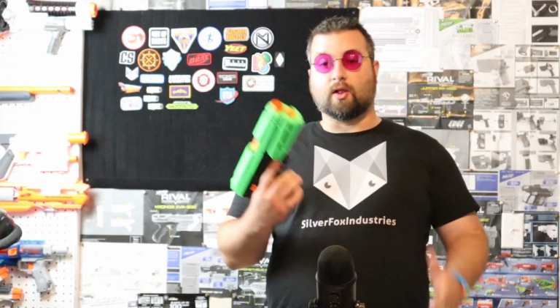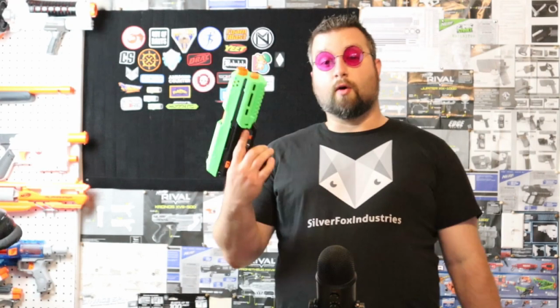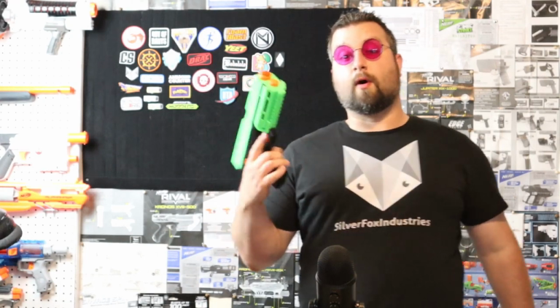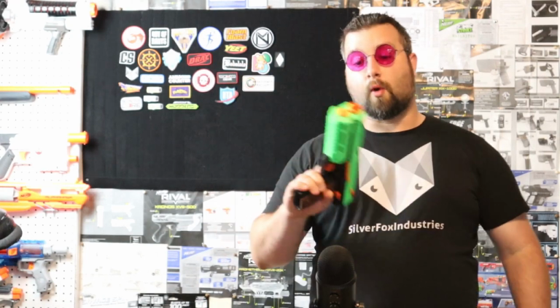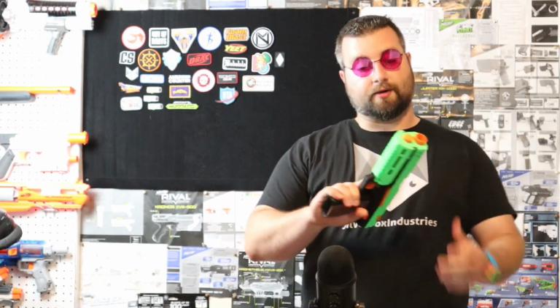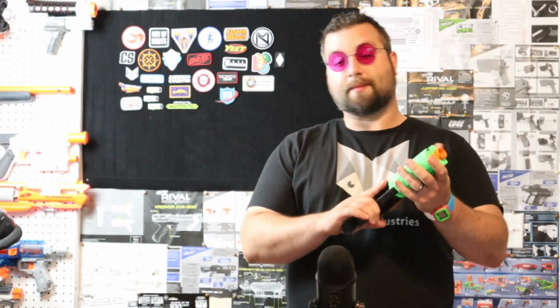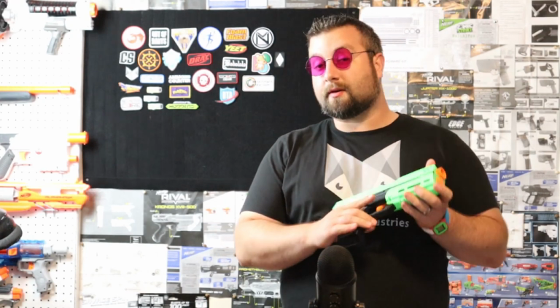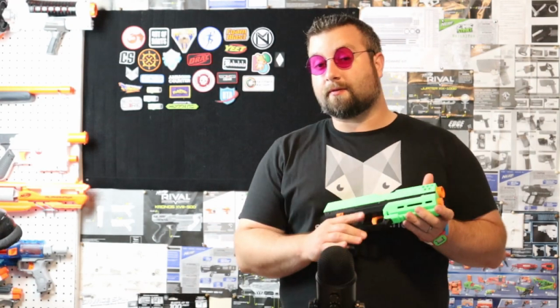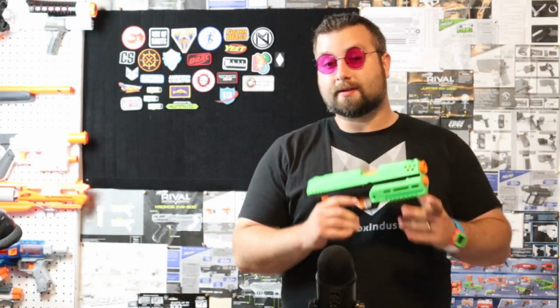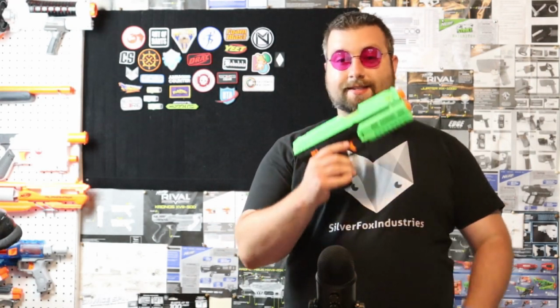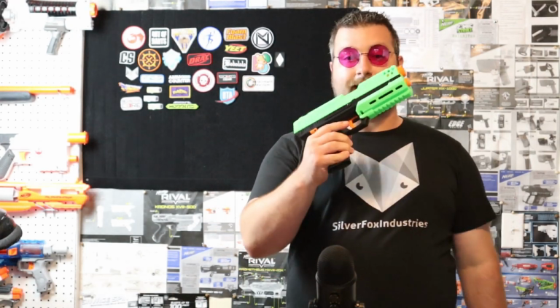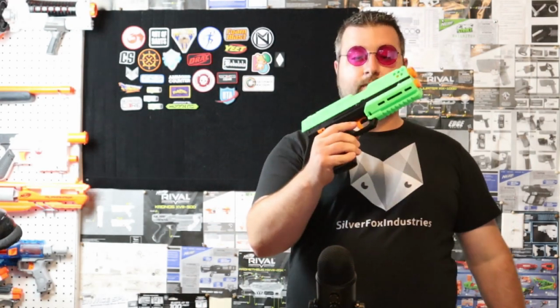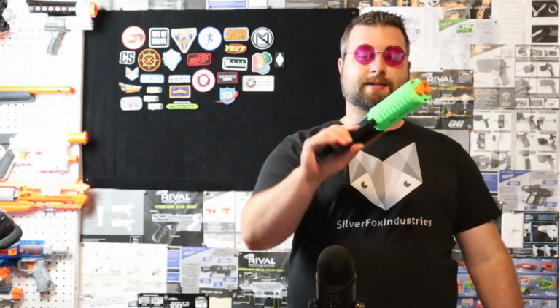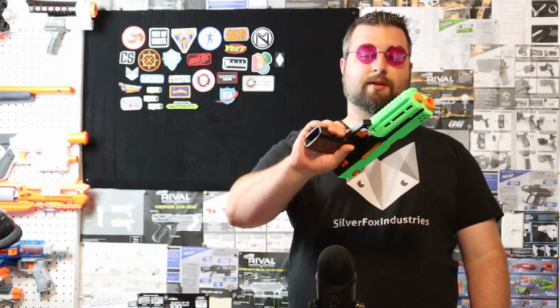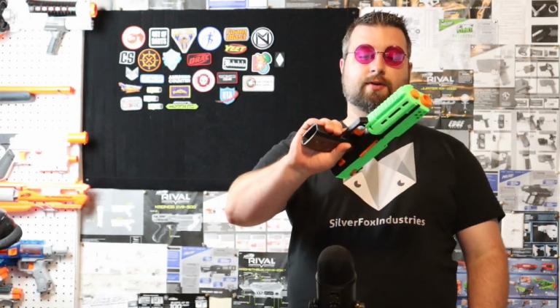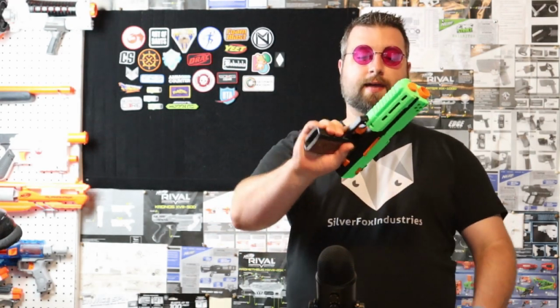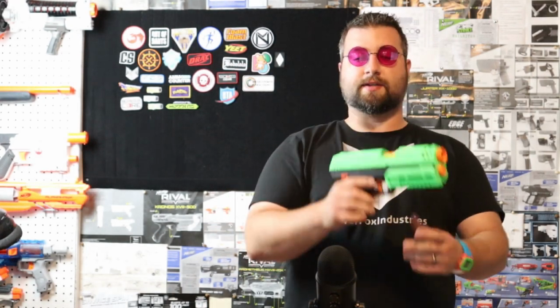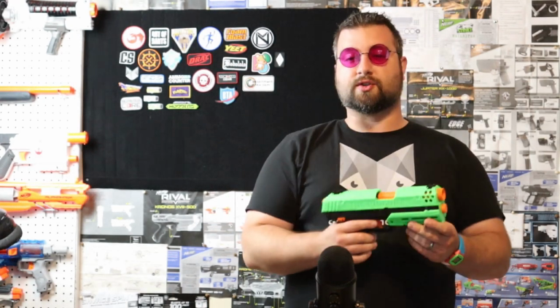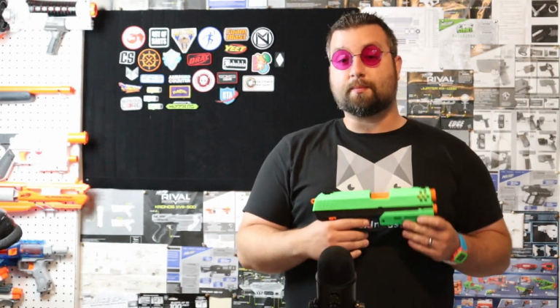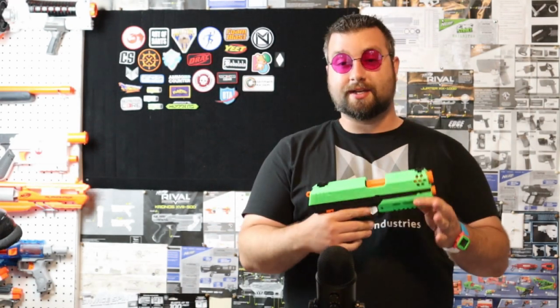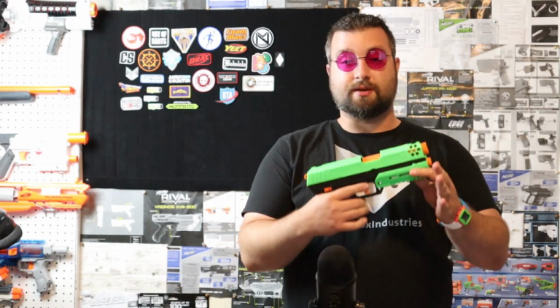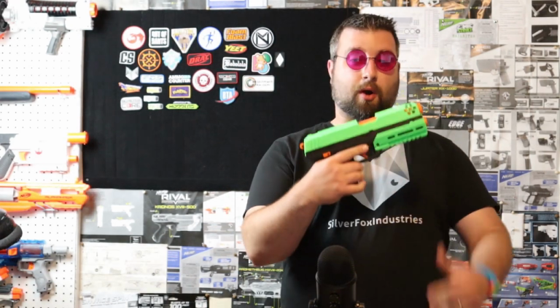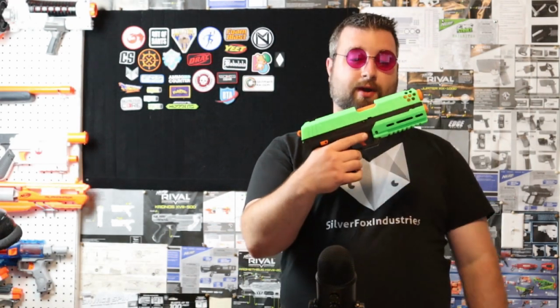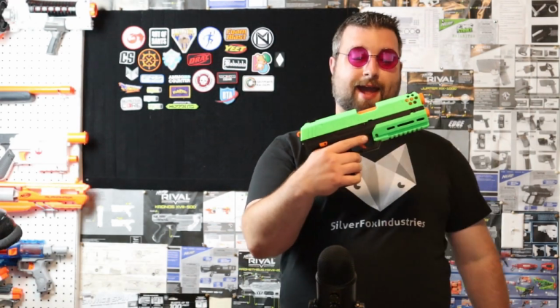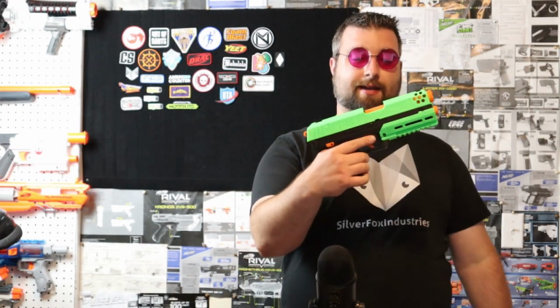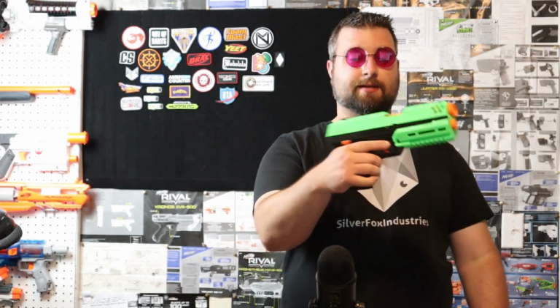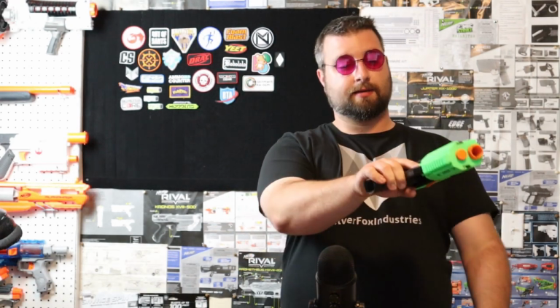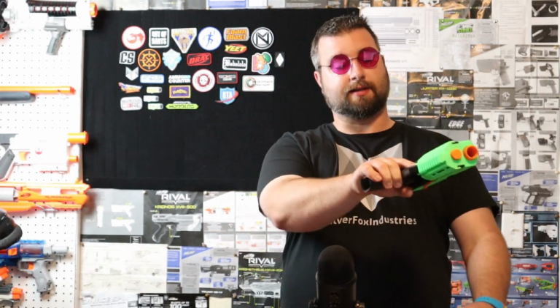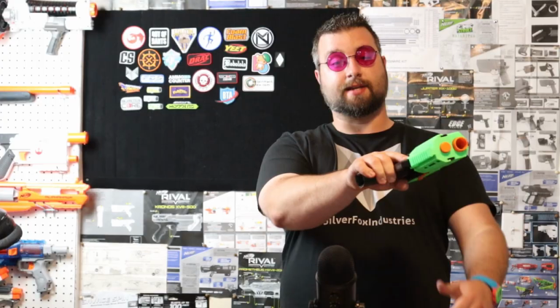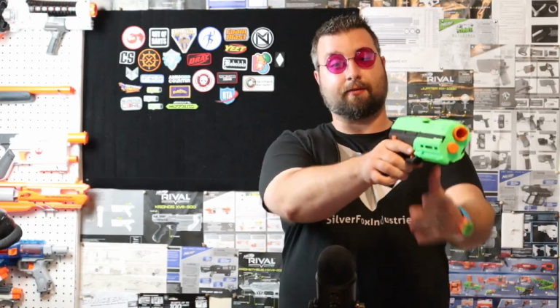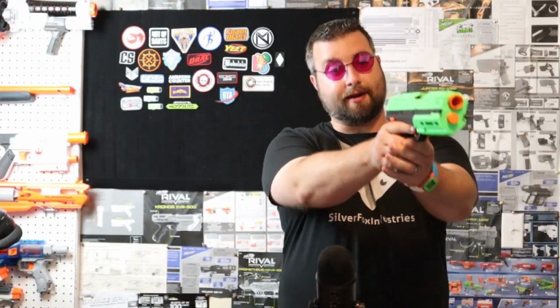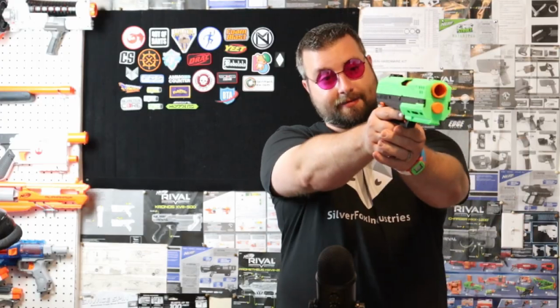Hello Foam Warriors, I'm Dr. Flux and today we're going to take a look at the Desert Pigeon Mark 8. Let's dive right in.